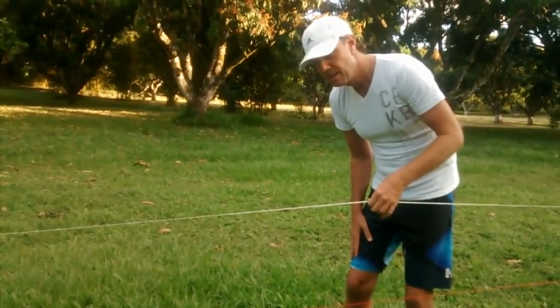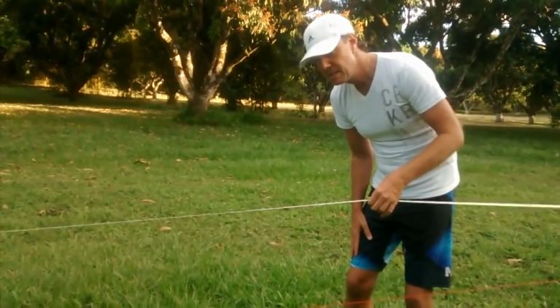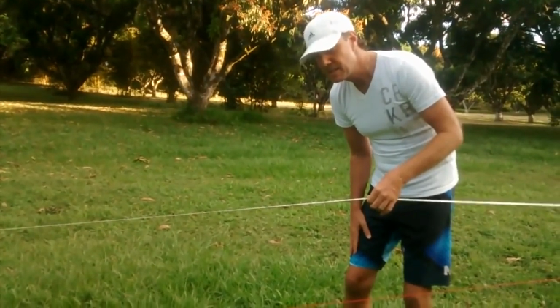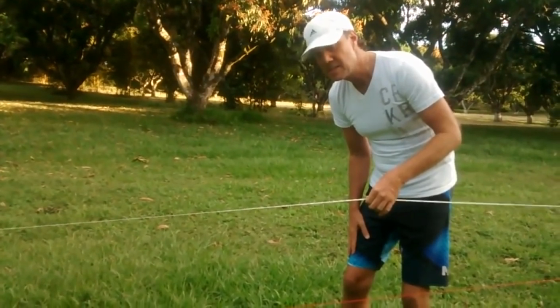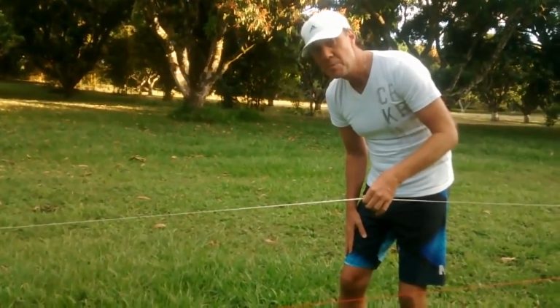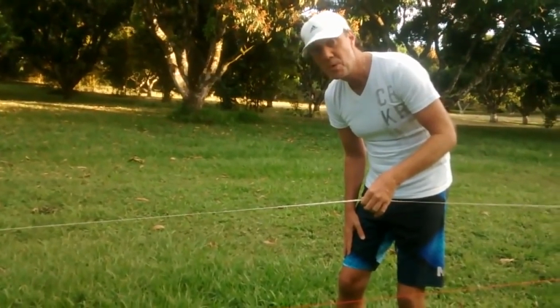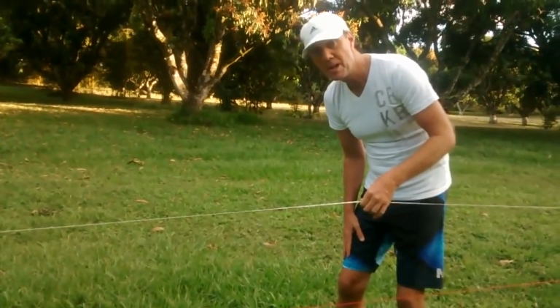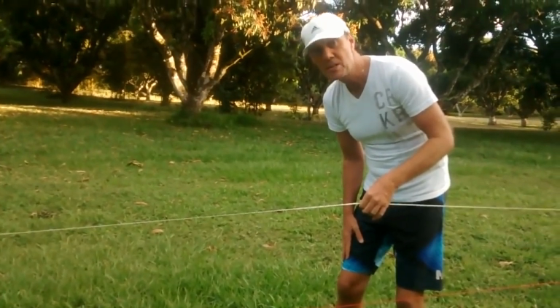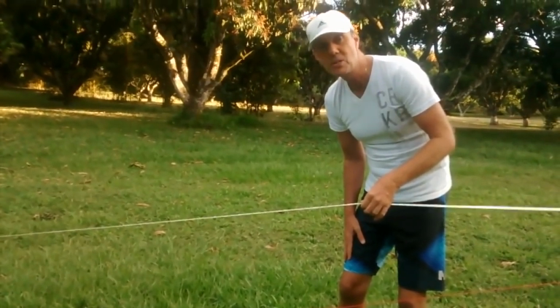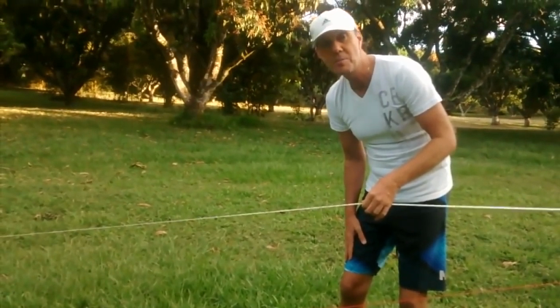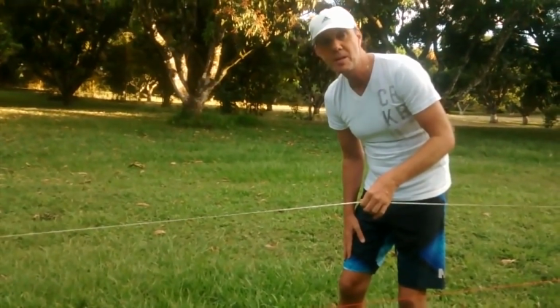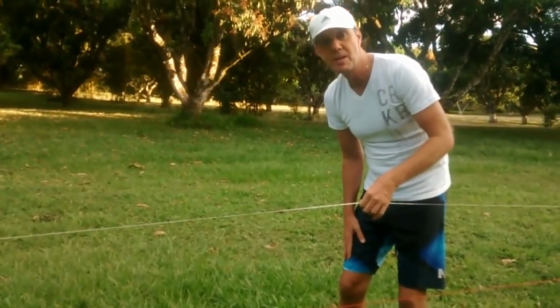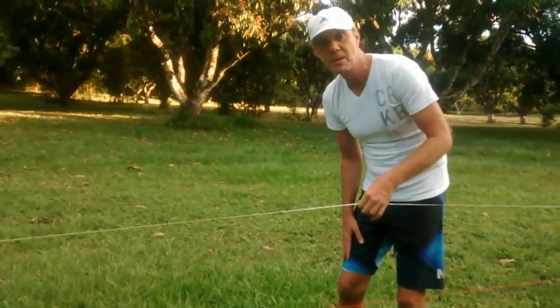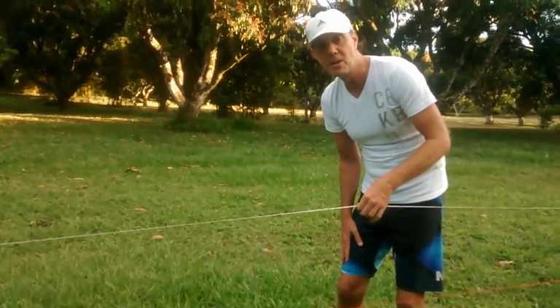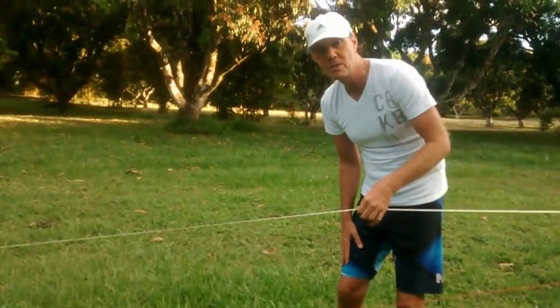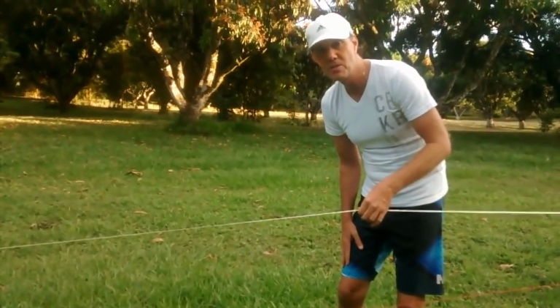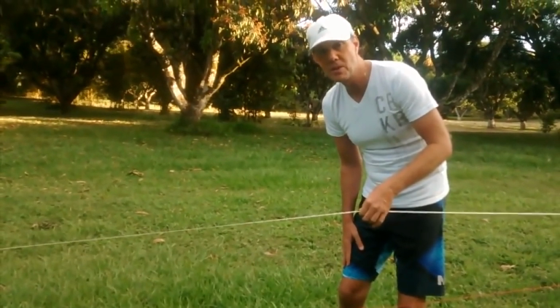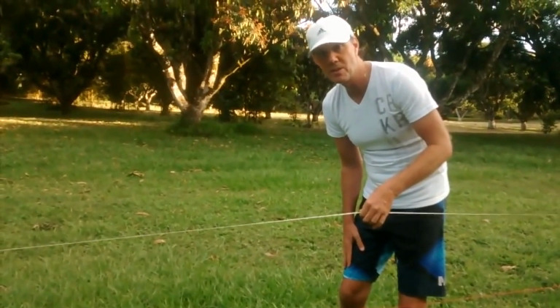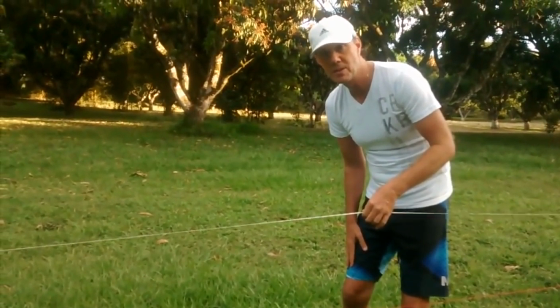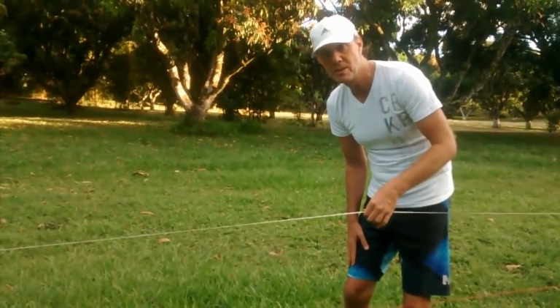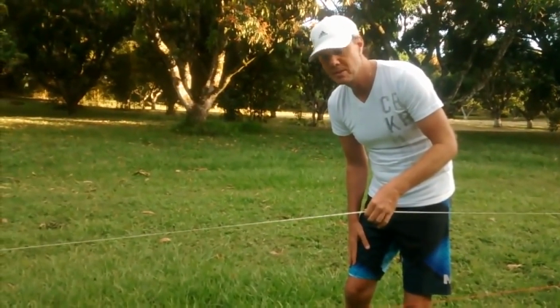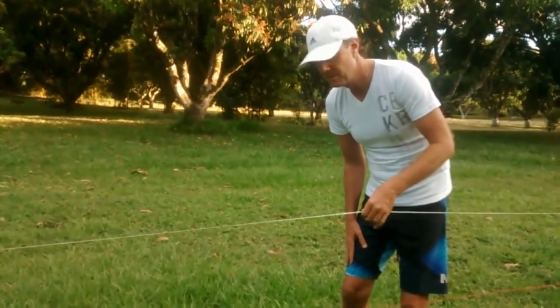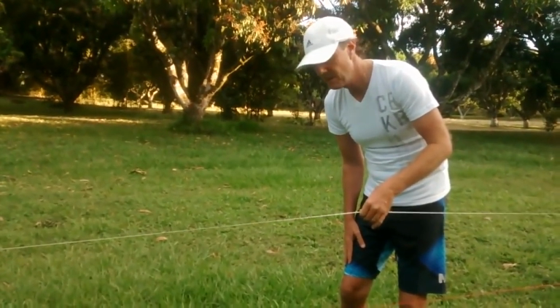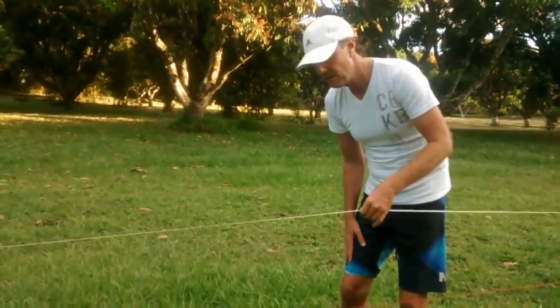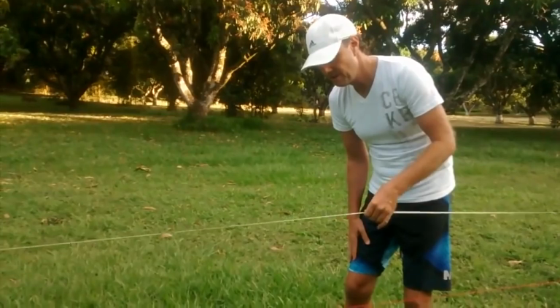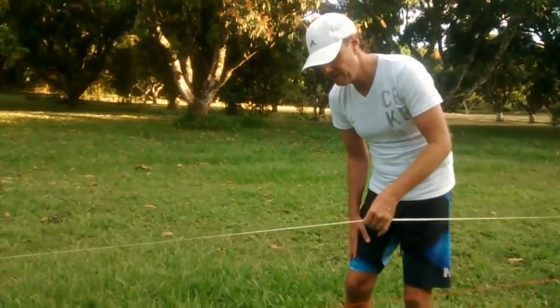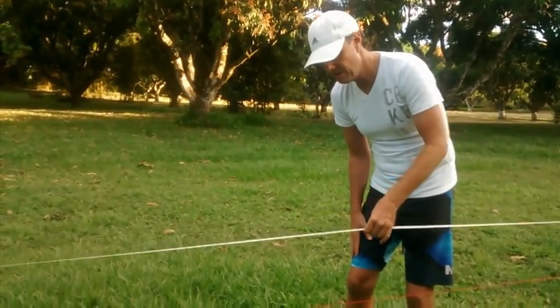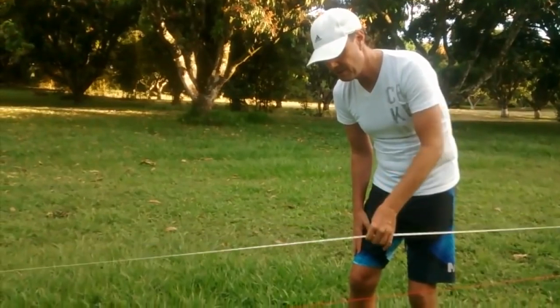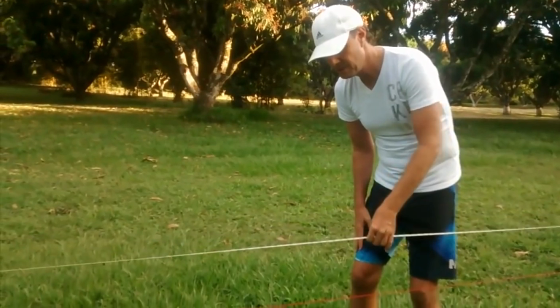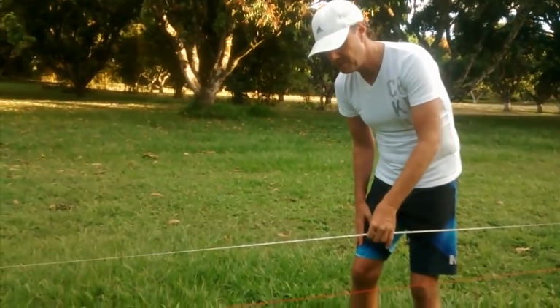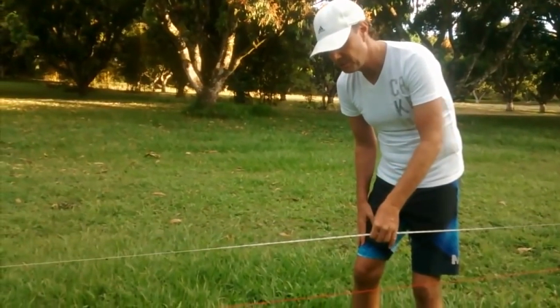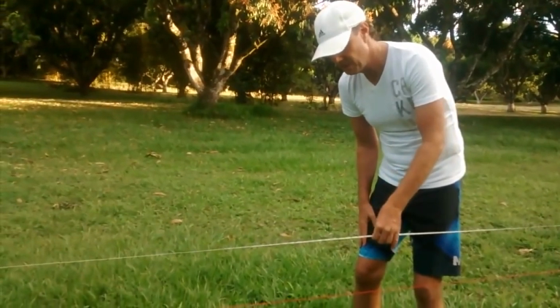This is a simple way to determine the curvature of the earth. Very, very simple.